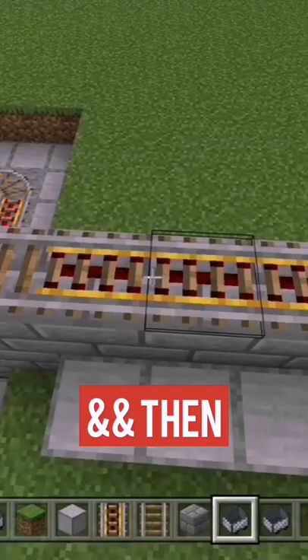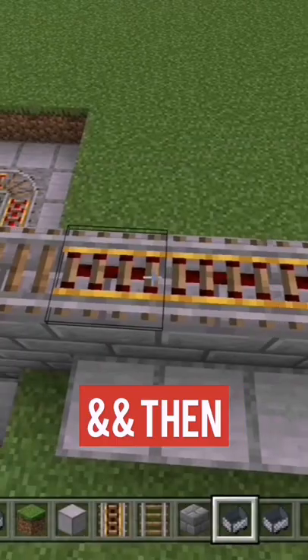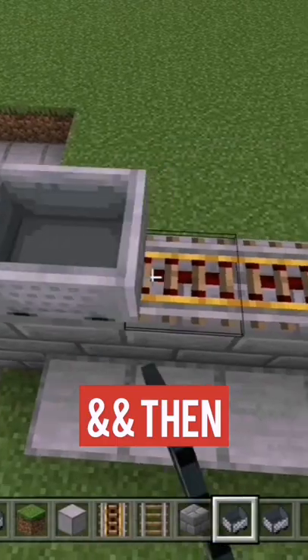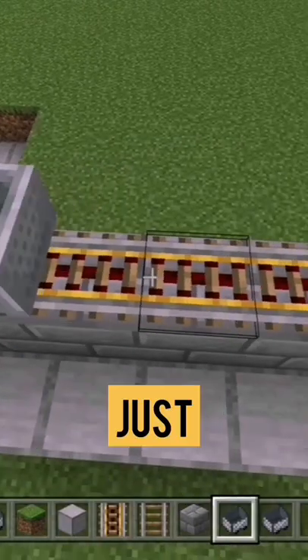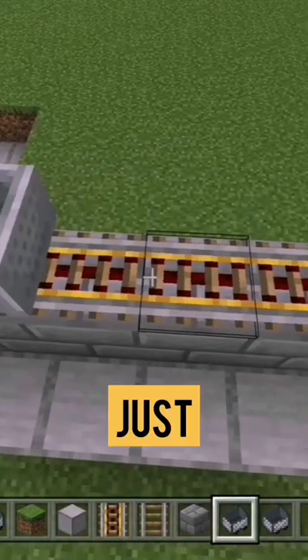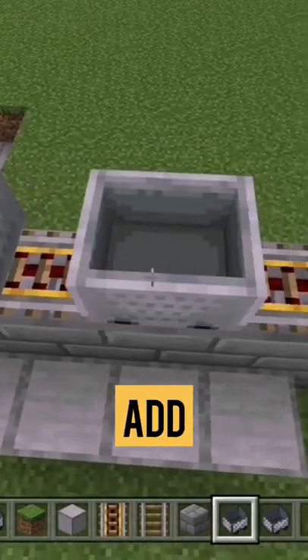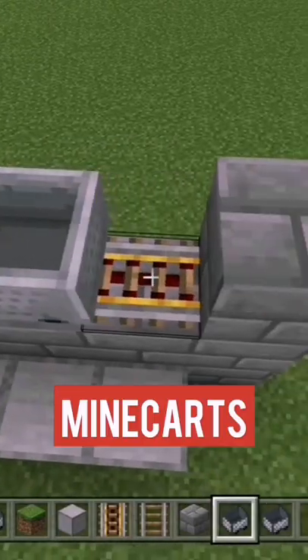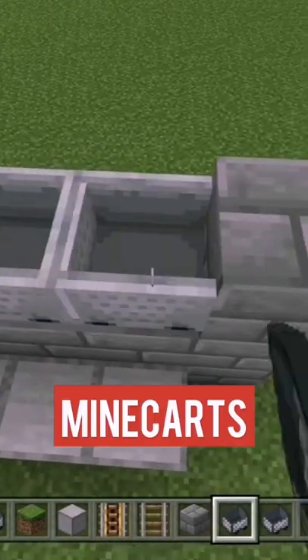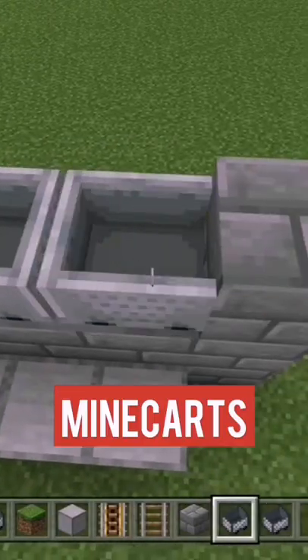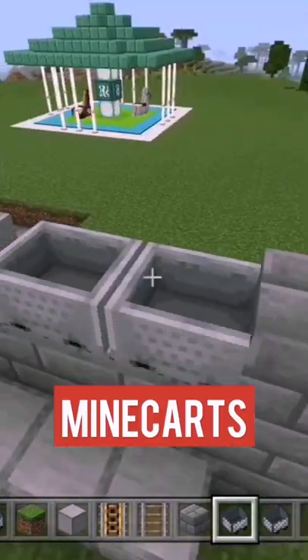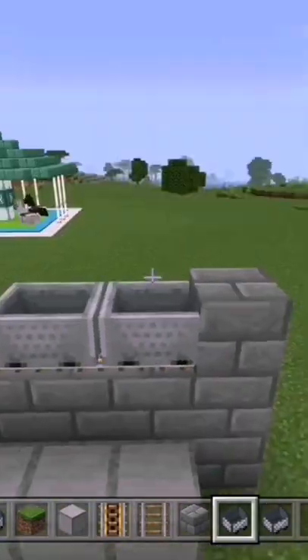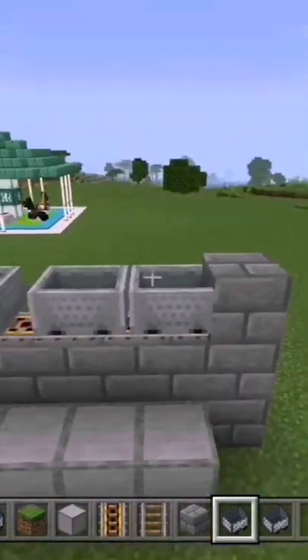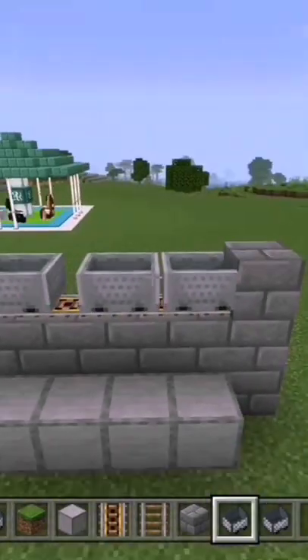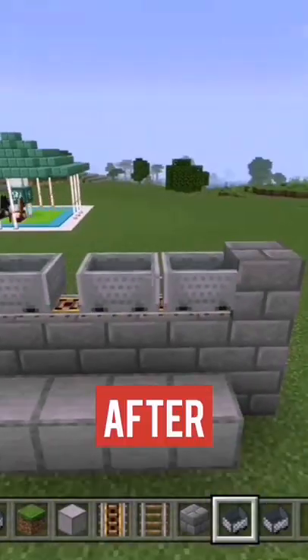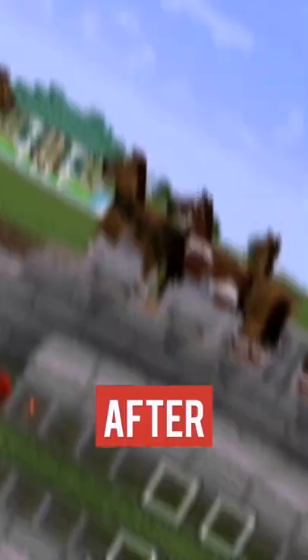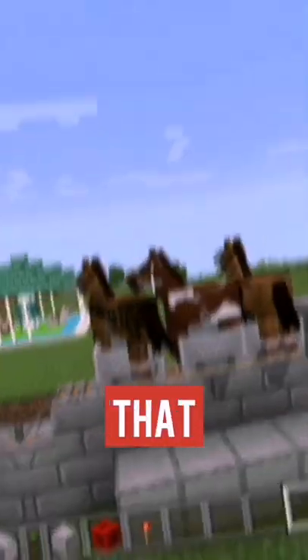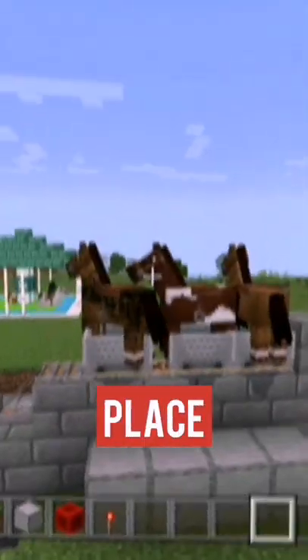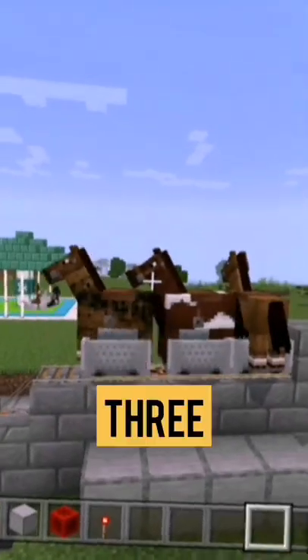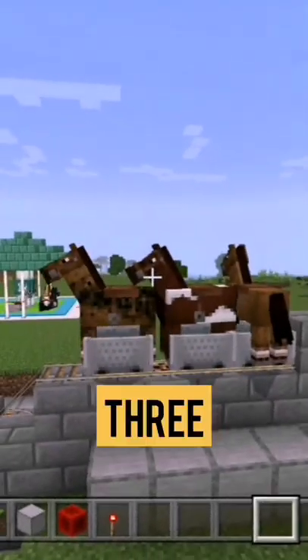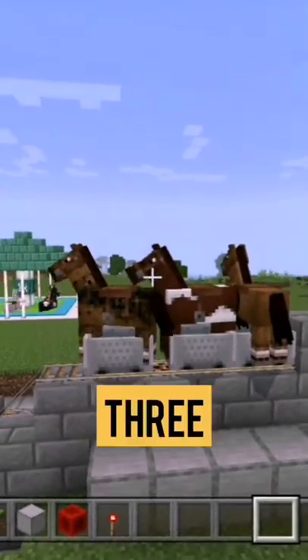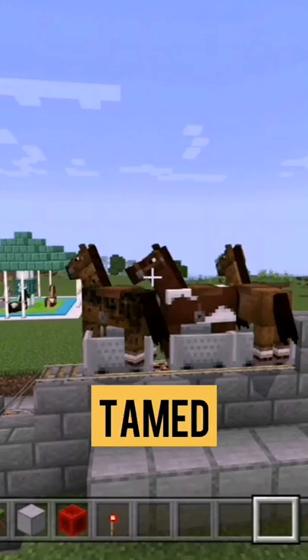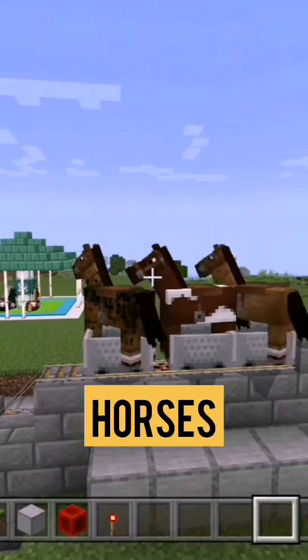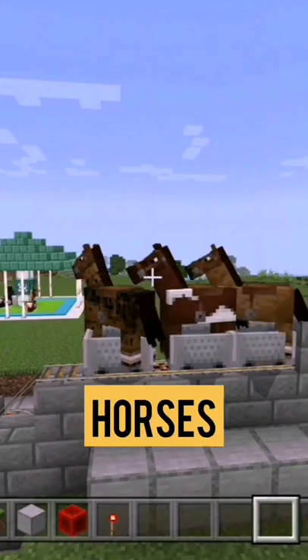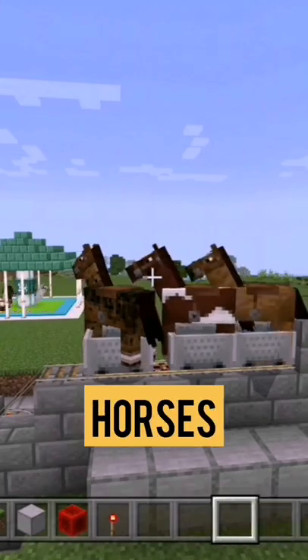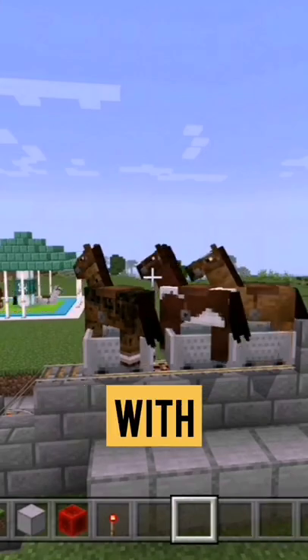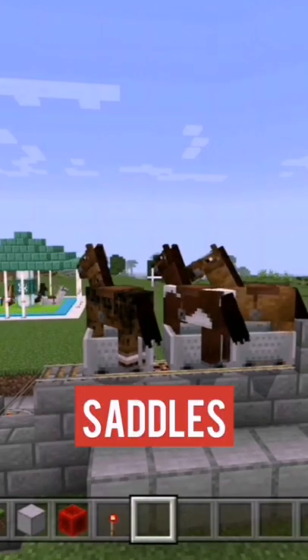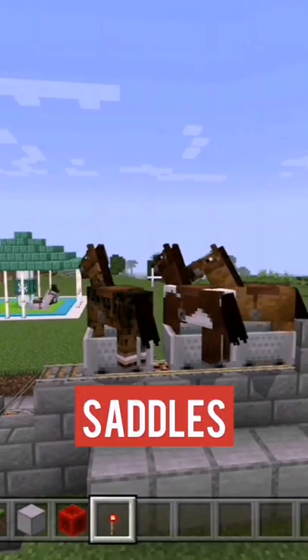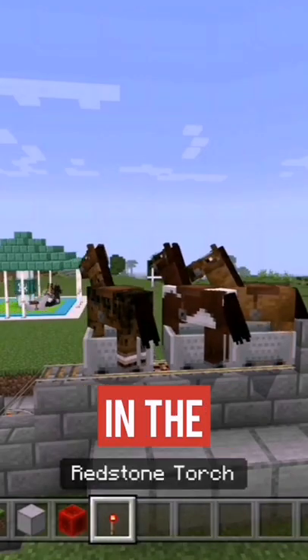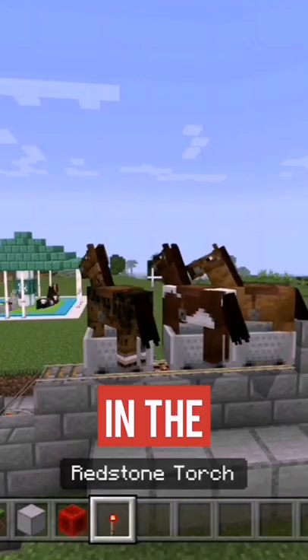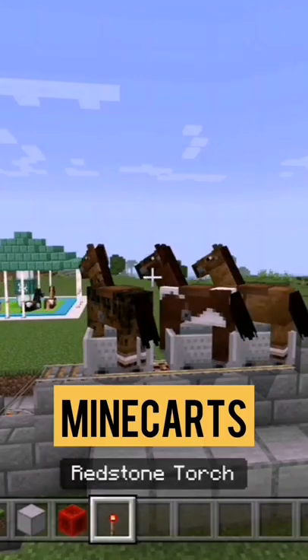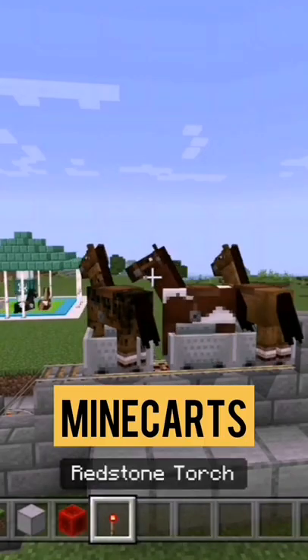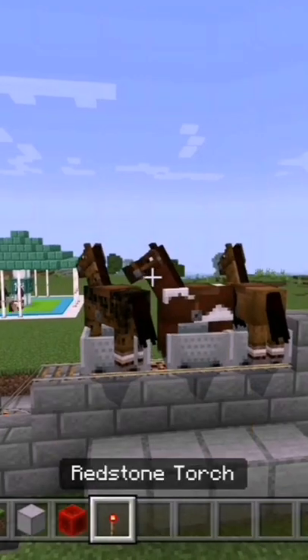Then just add your minecarts. After that, place 3 tamed horses with saddles in the minecarts.